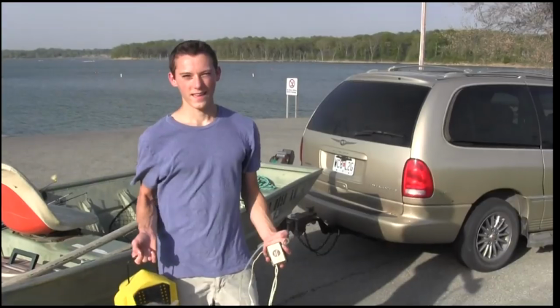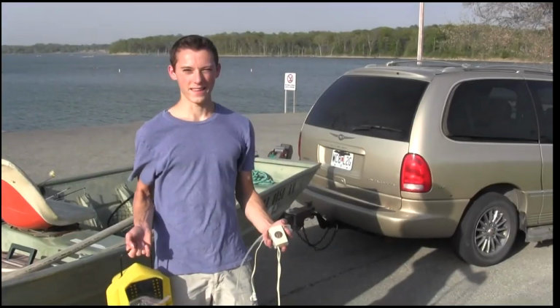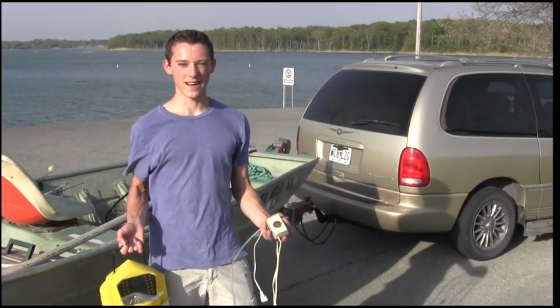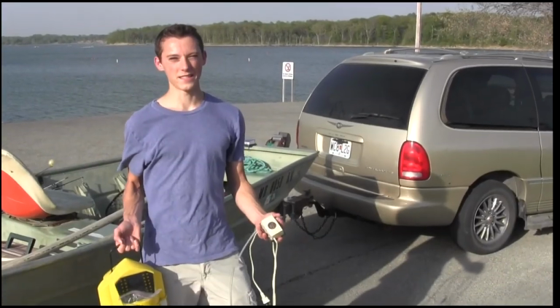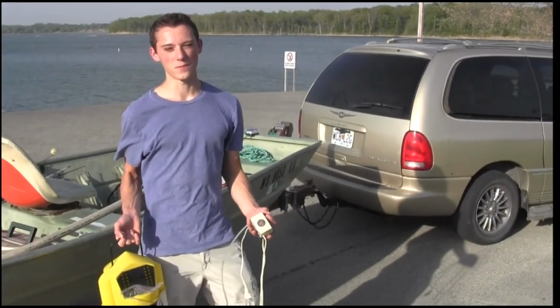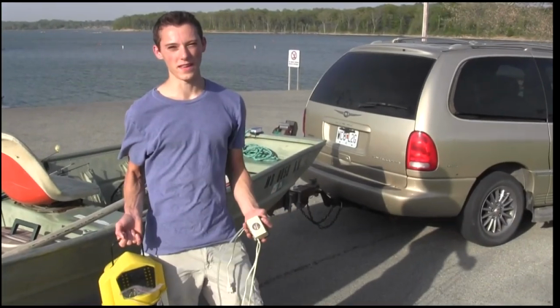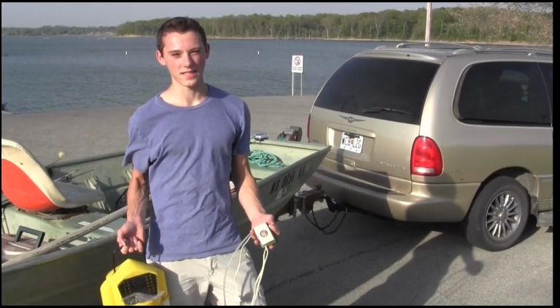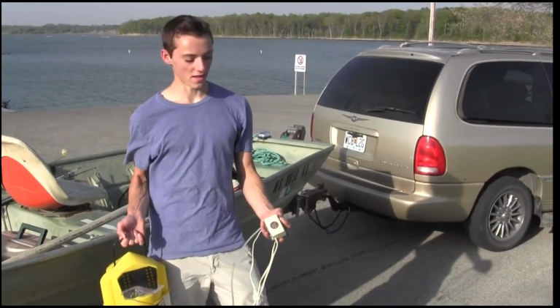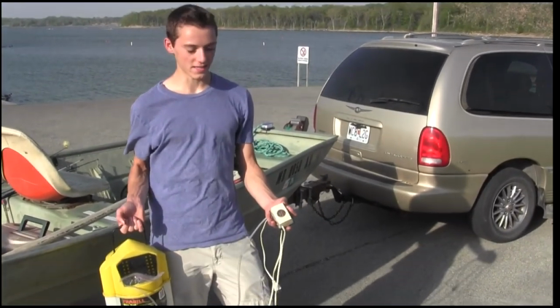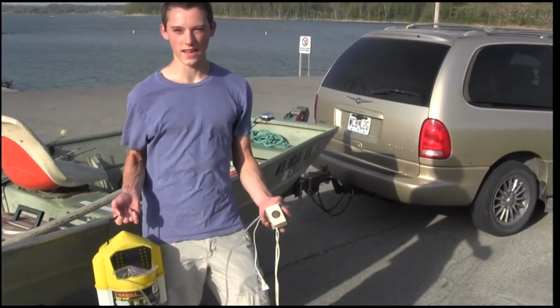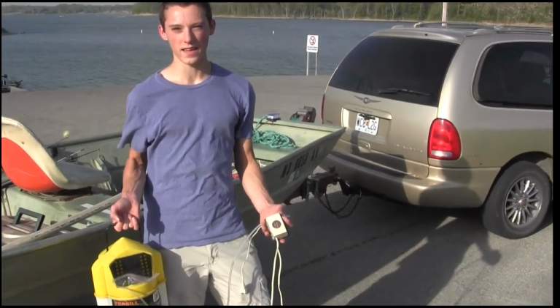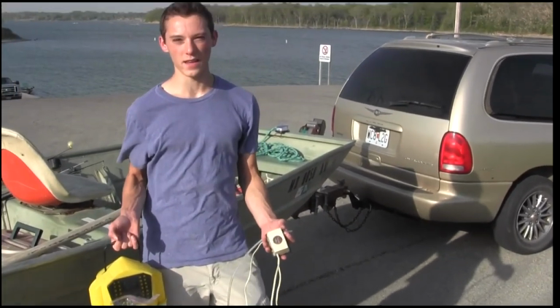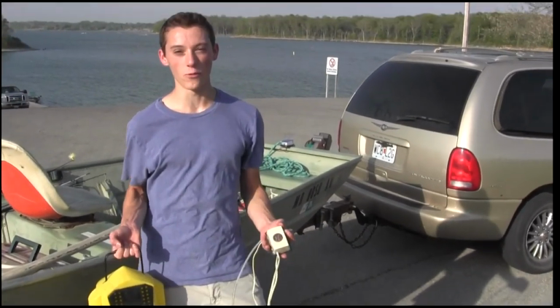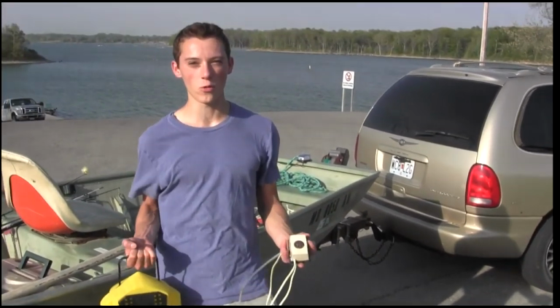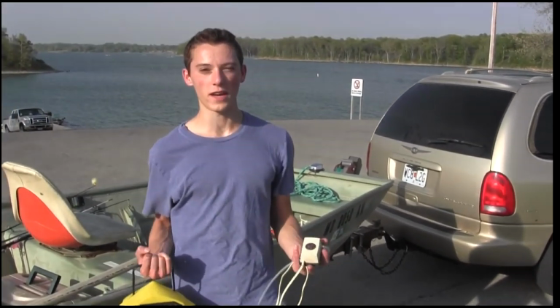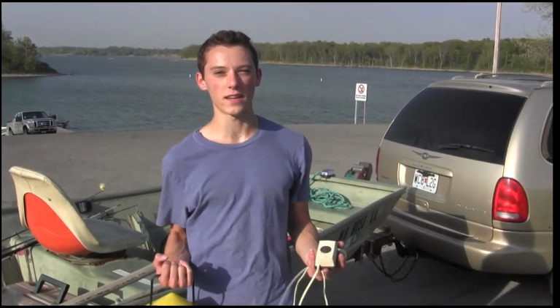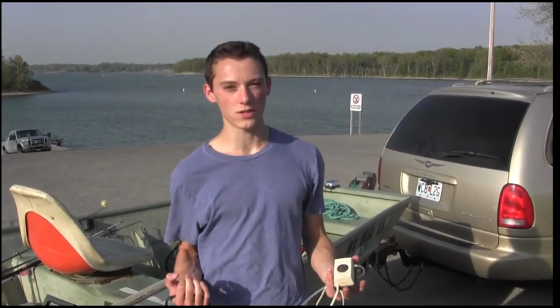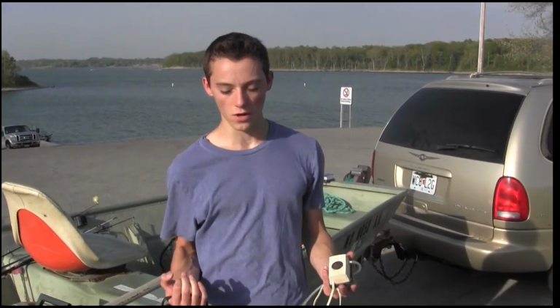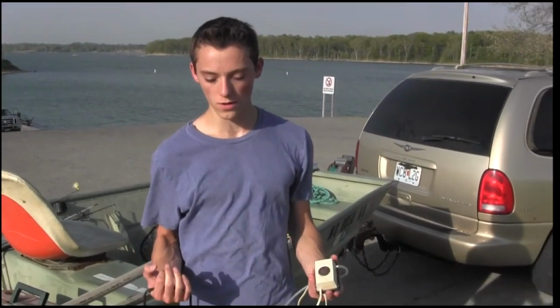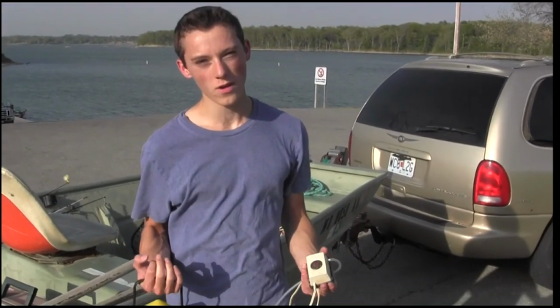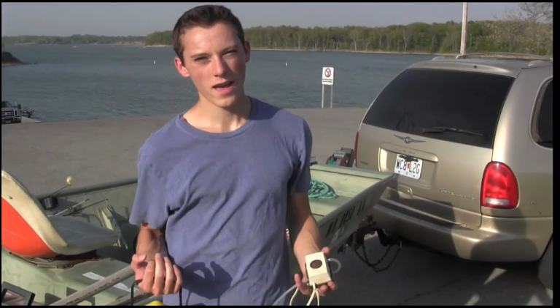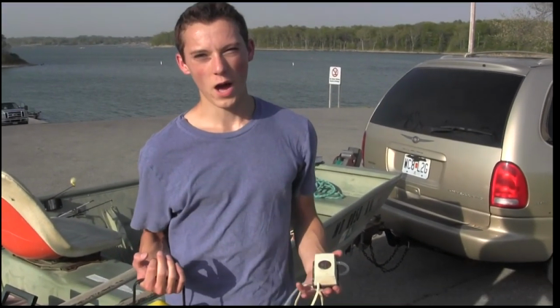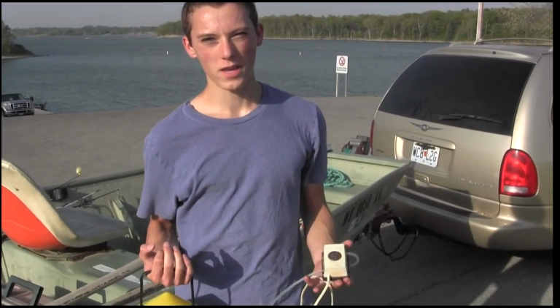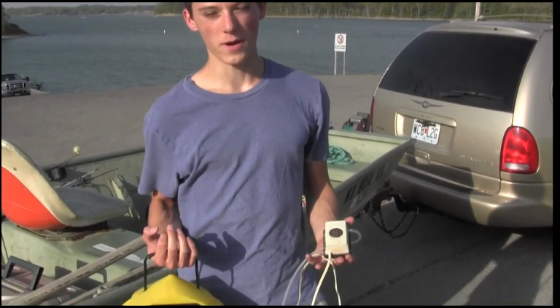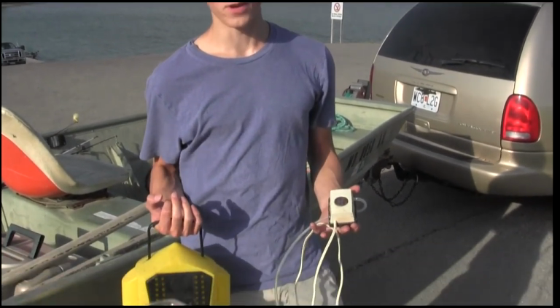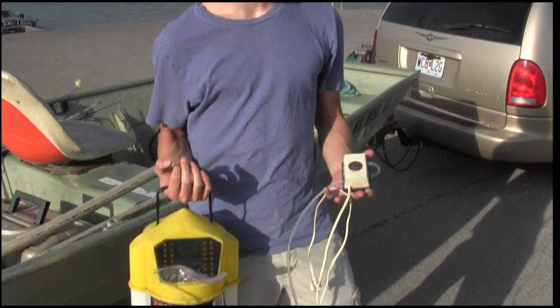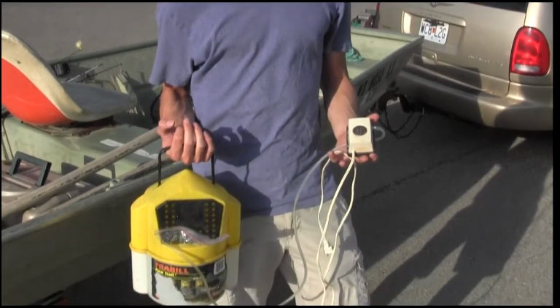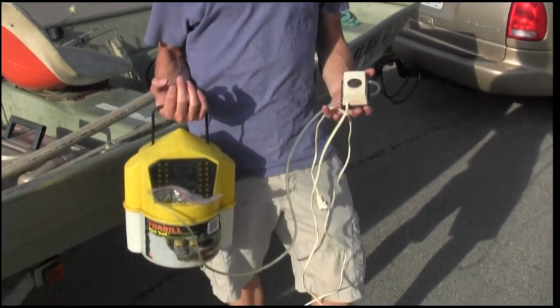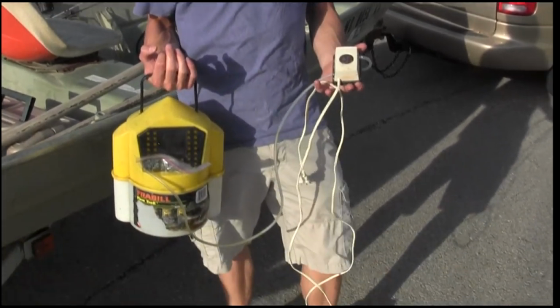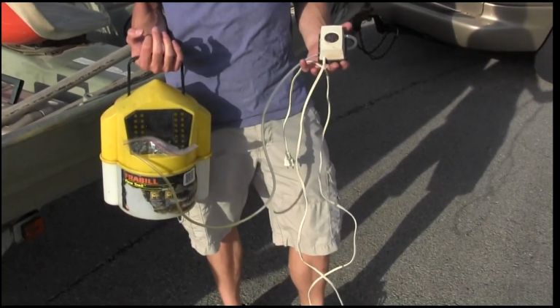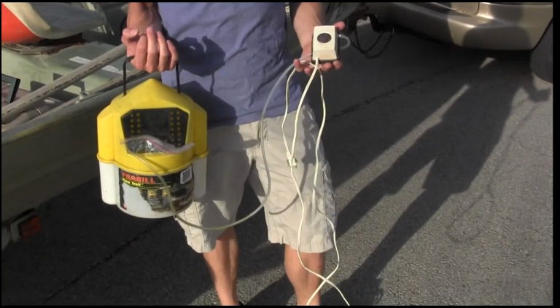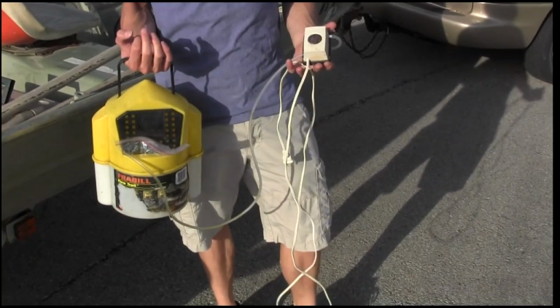Hey guys, I just made it to the lake today and real quick I'd like to show you how I keep my minnows alive before I go fishing.